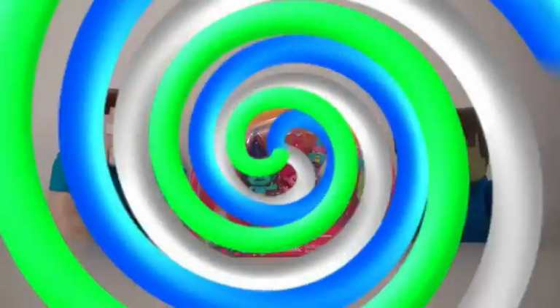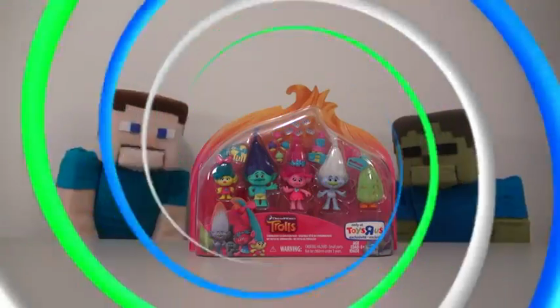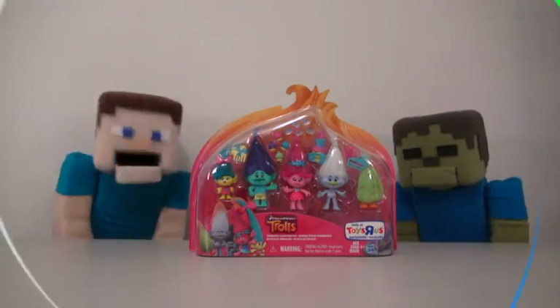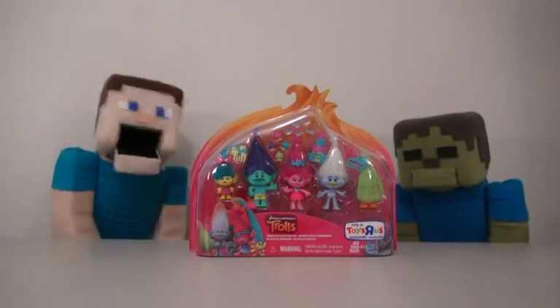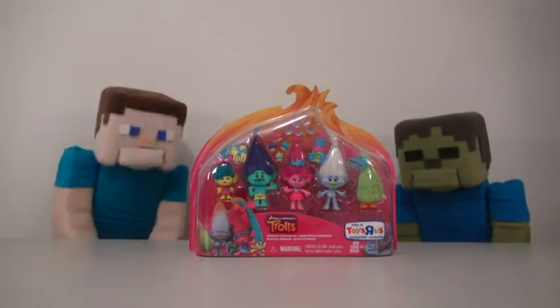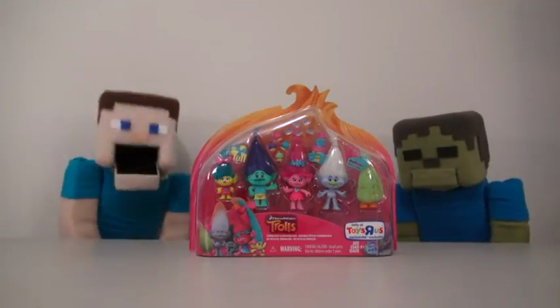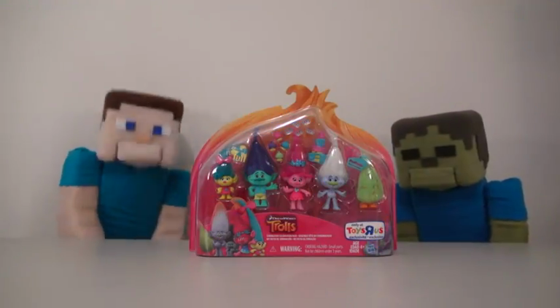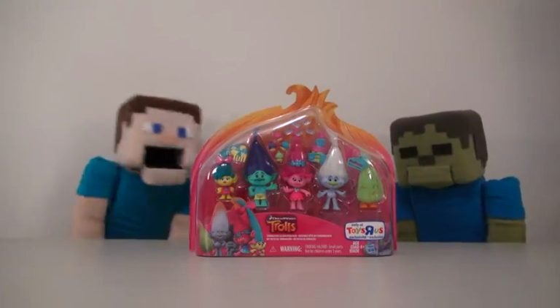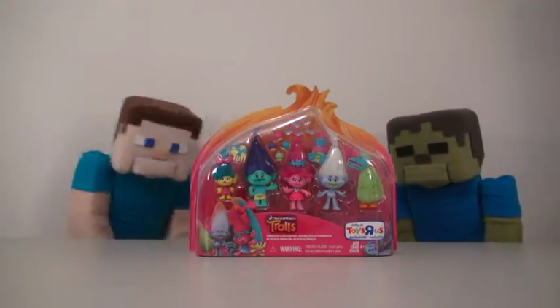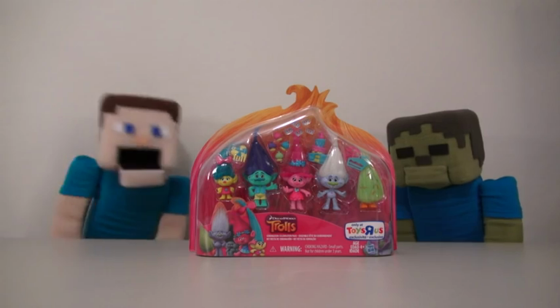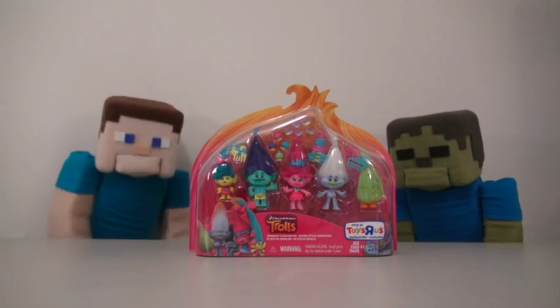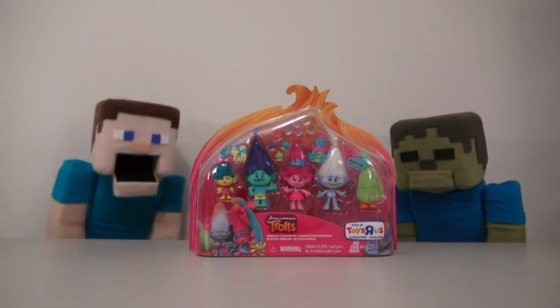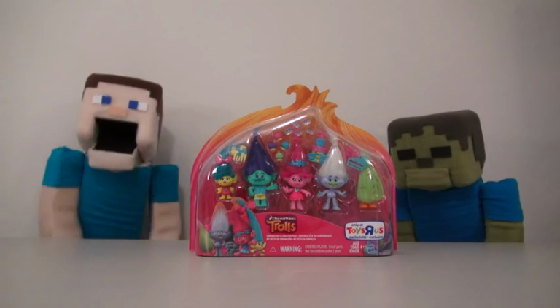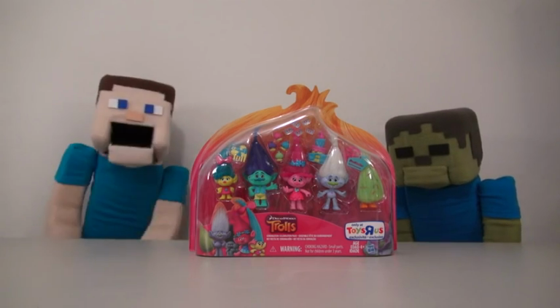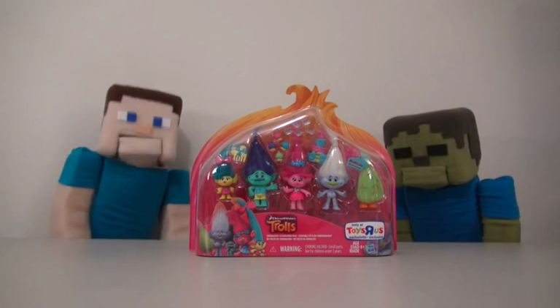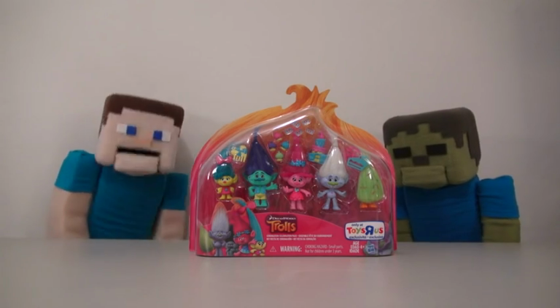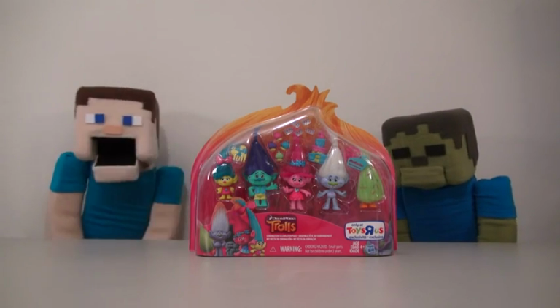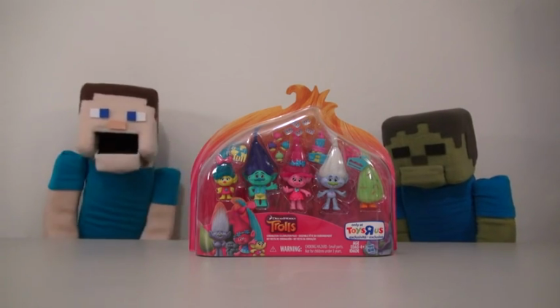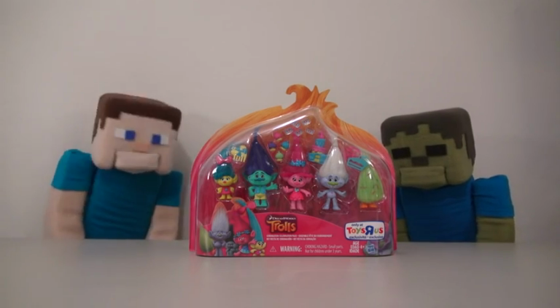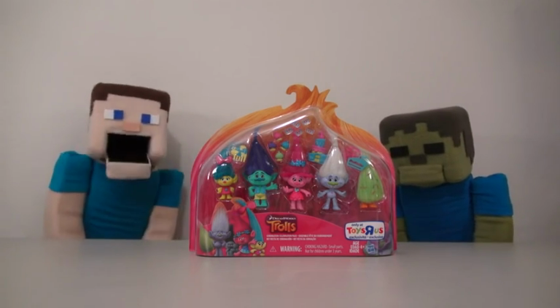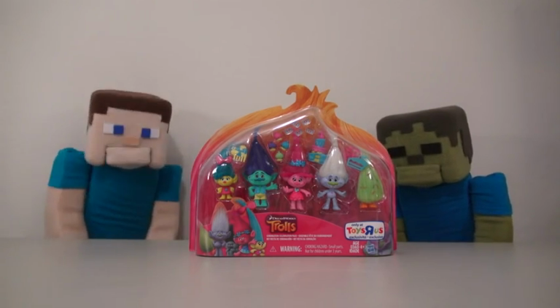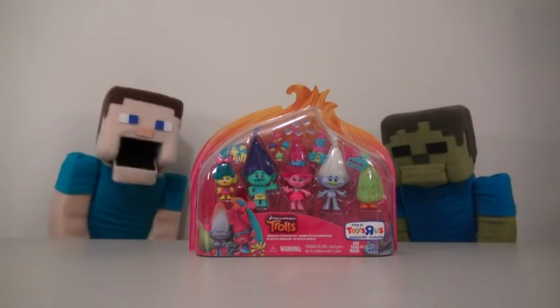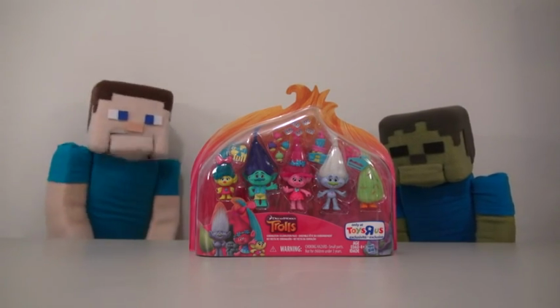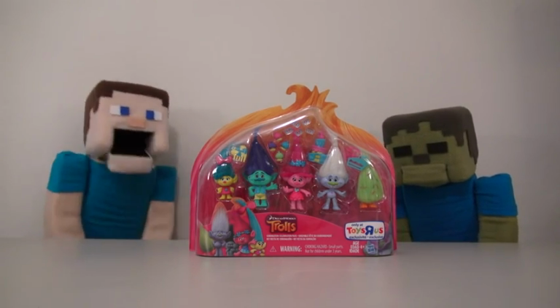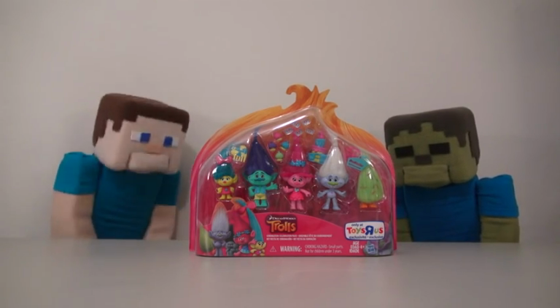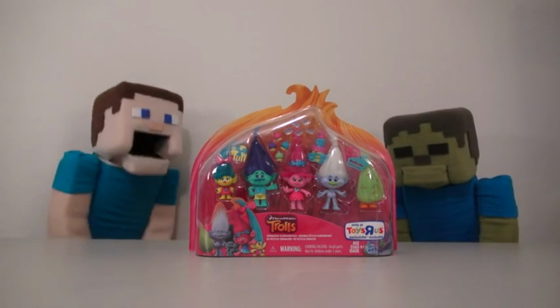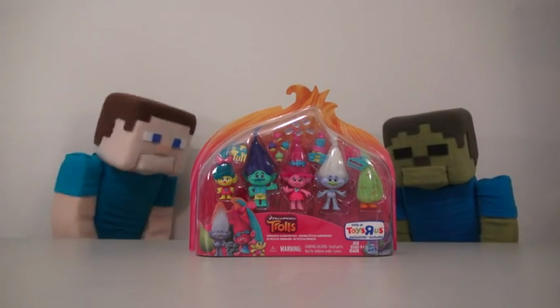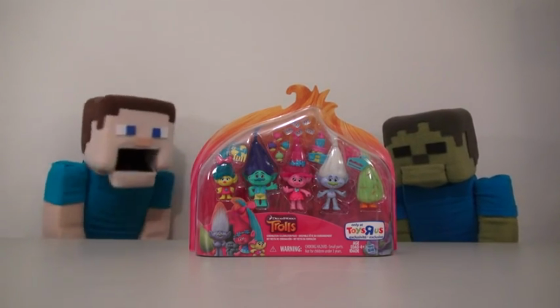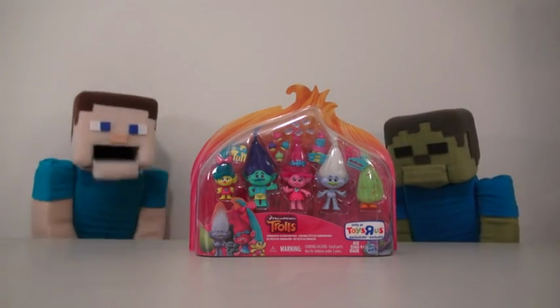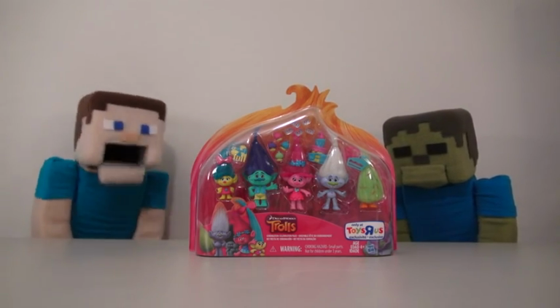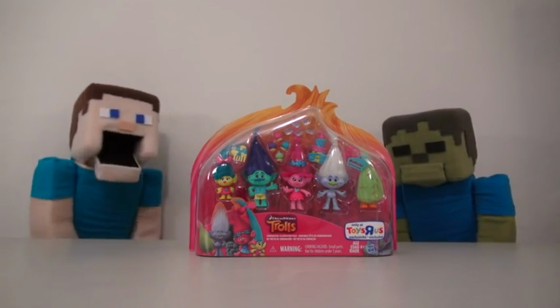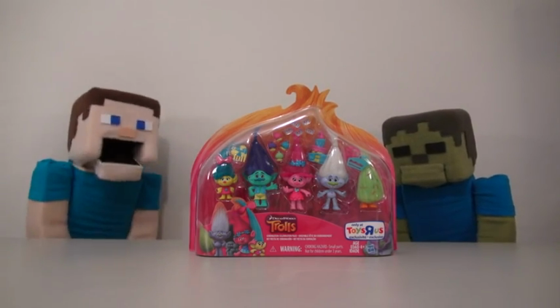Hey kids, welcome to another Puppet Steve show! And today we're looking at toys from the new Trolls movie!